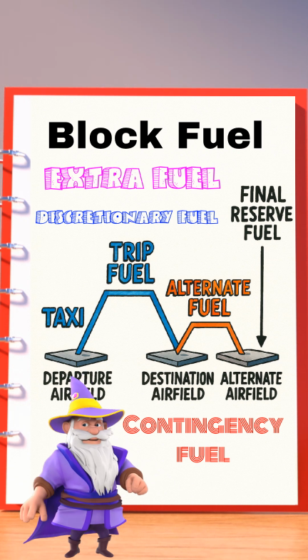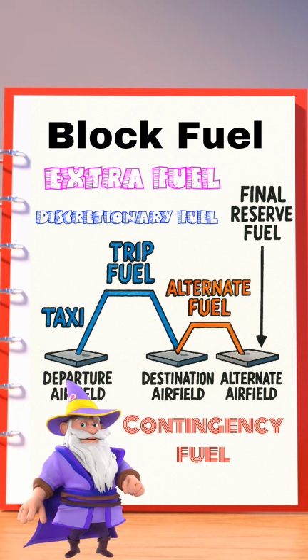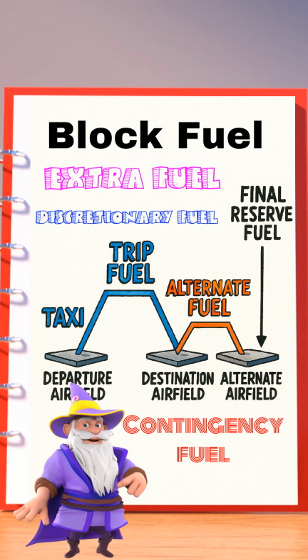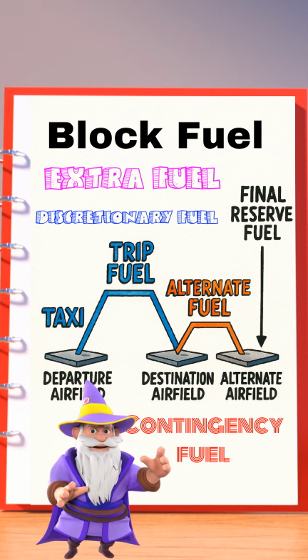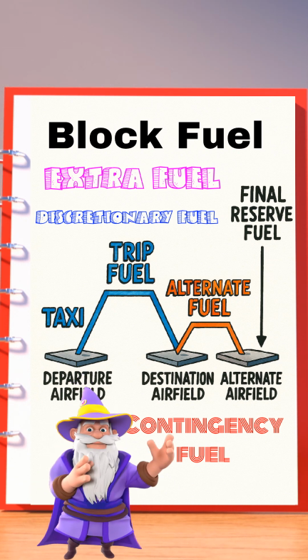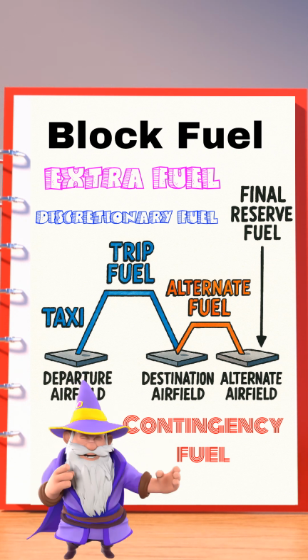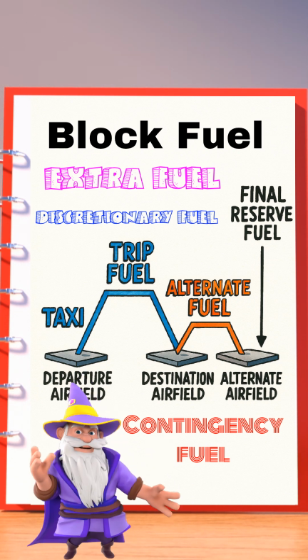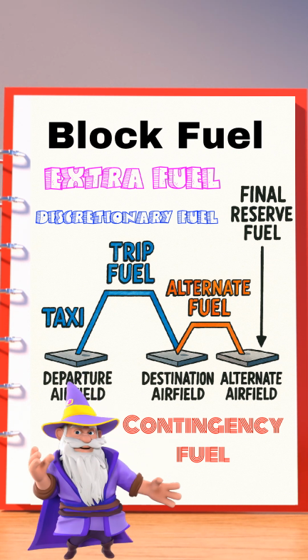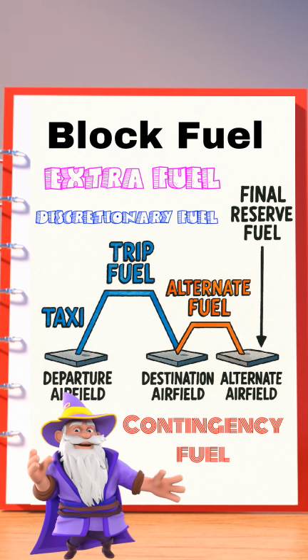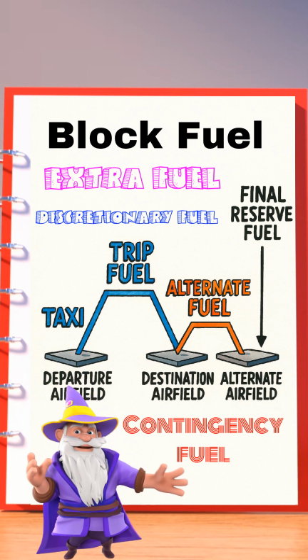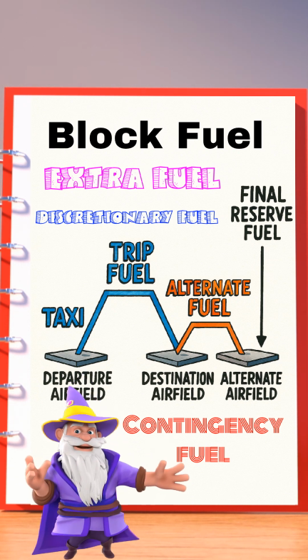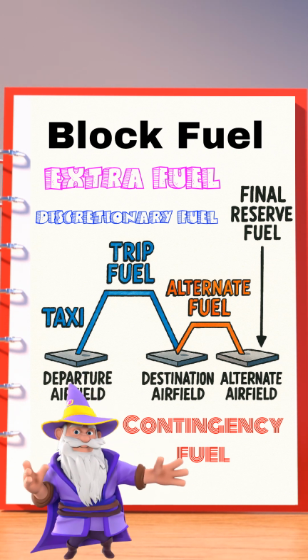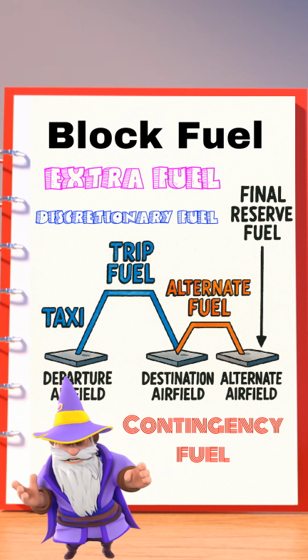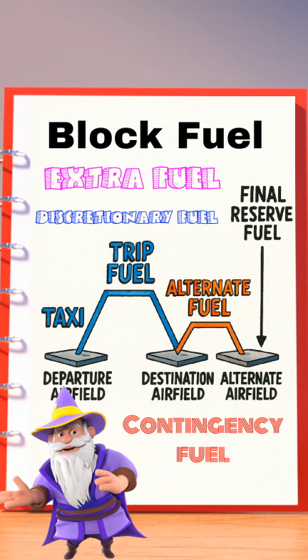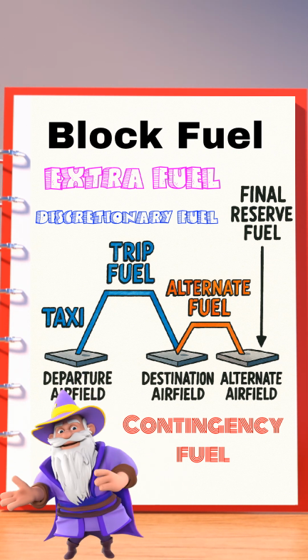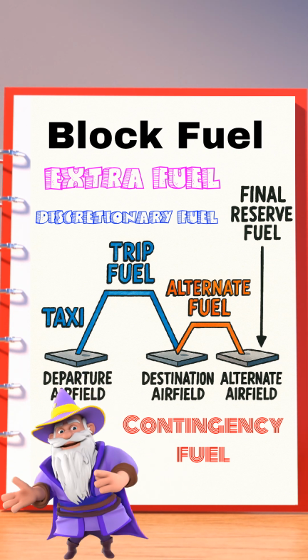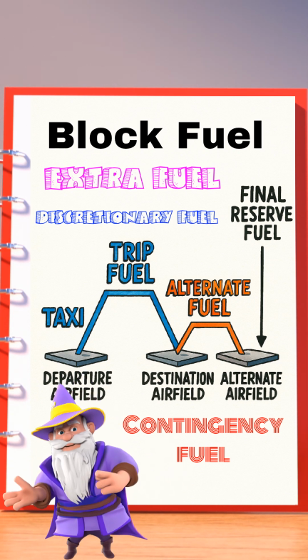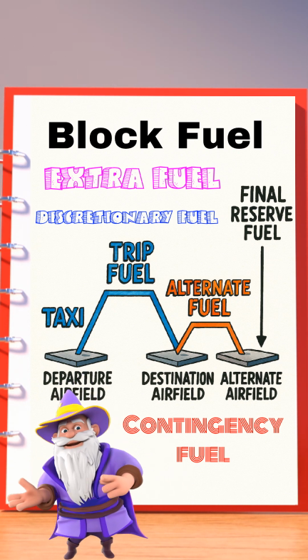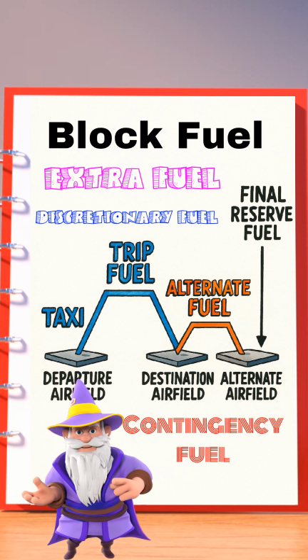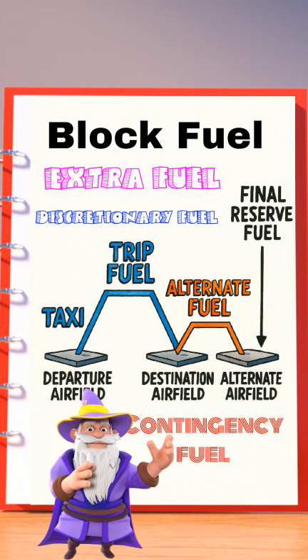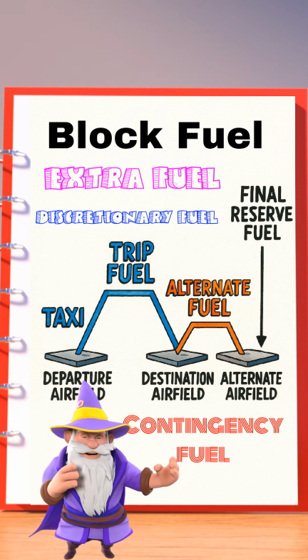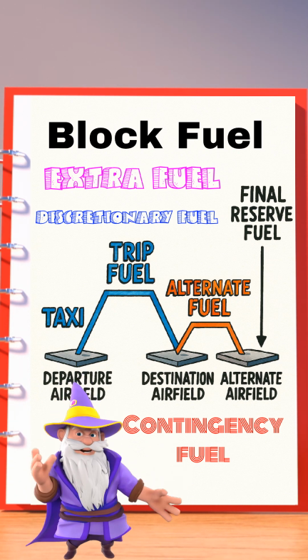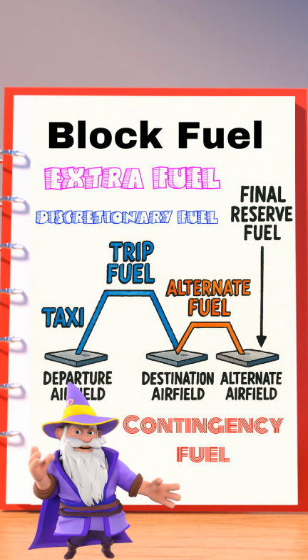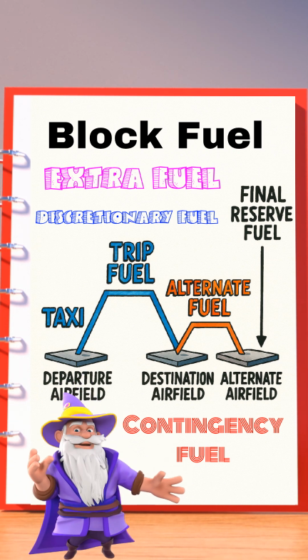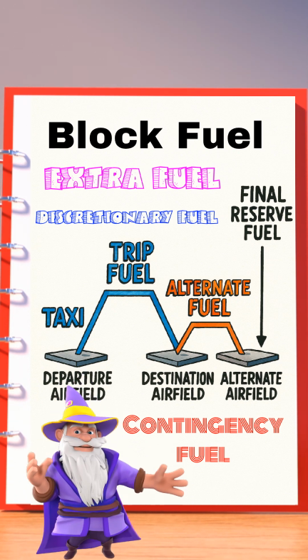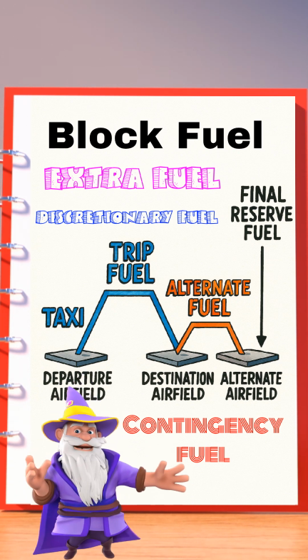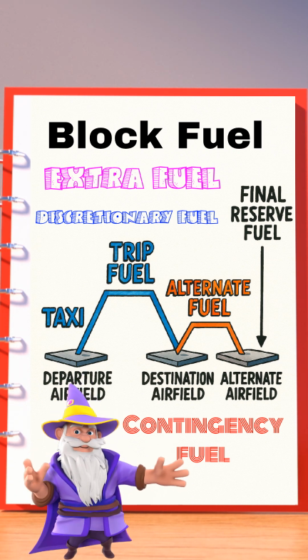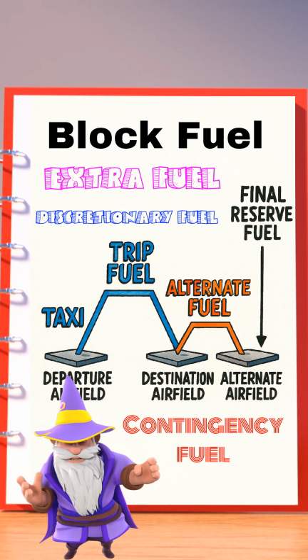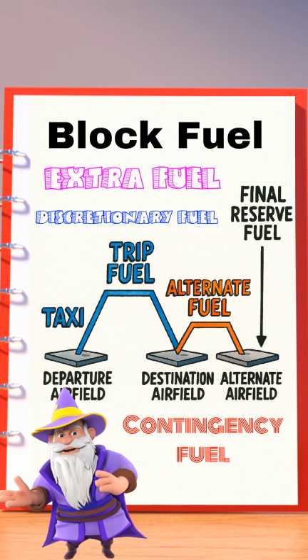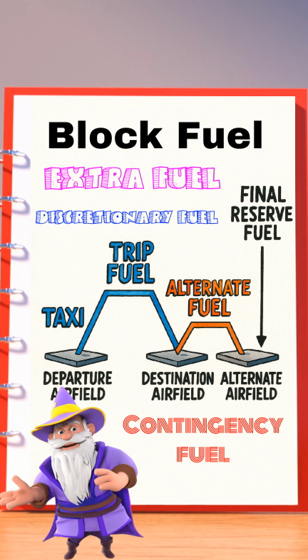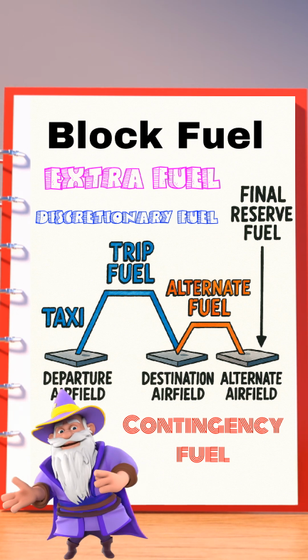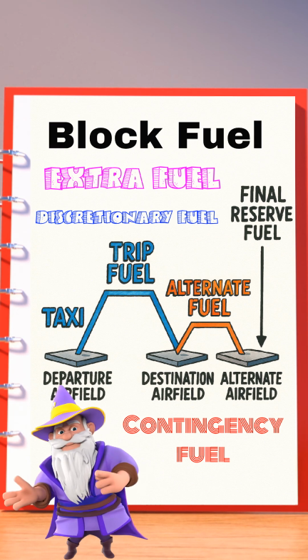So next time you get into a flight, remember that there is more fuel than the one you need to get to your destination.